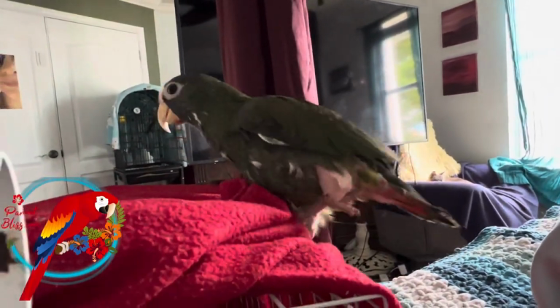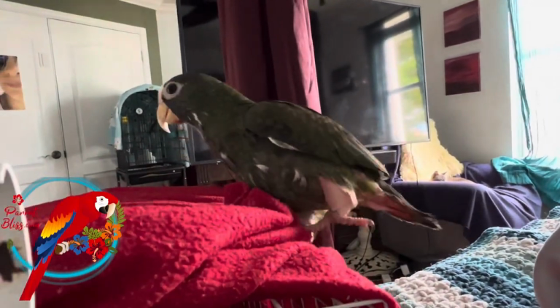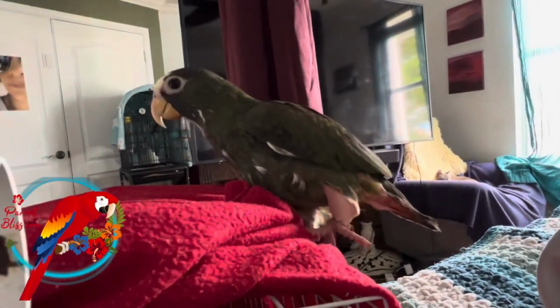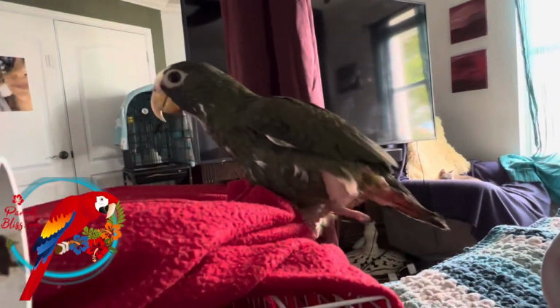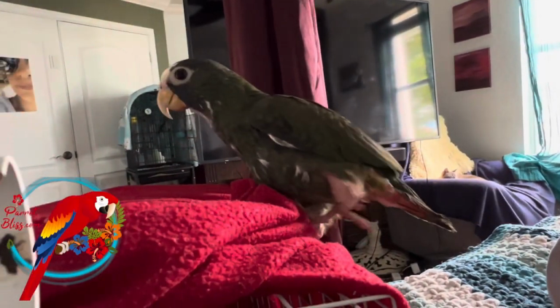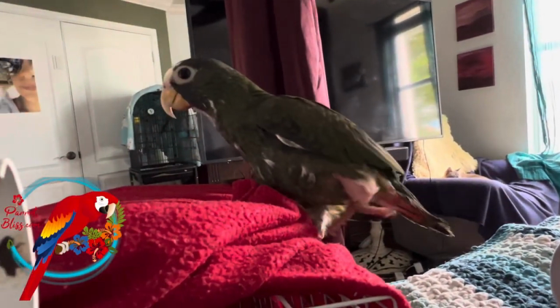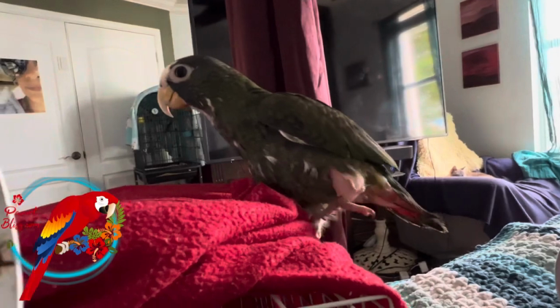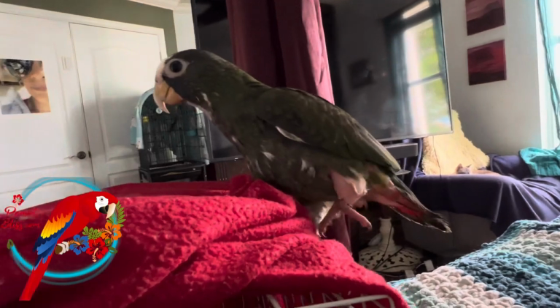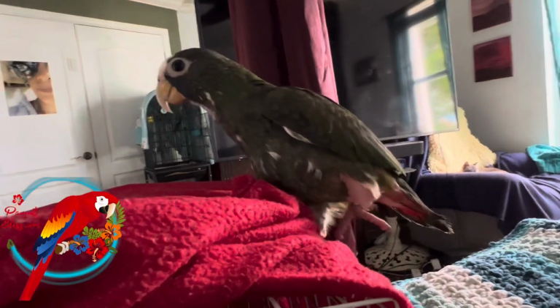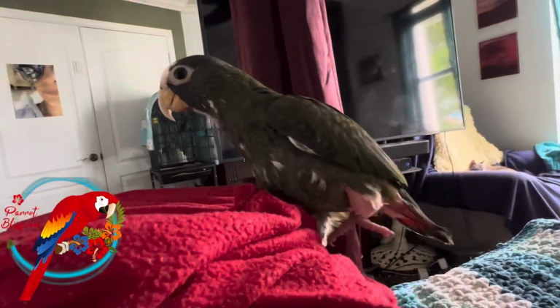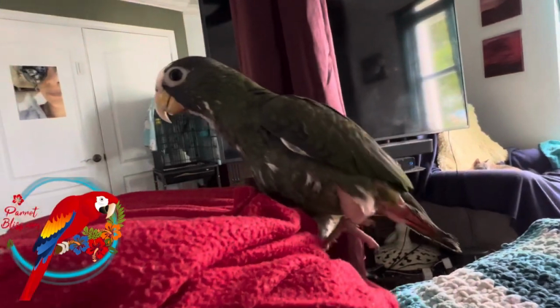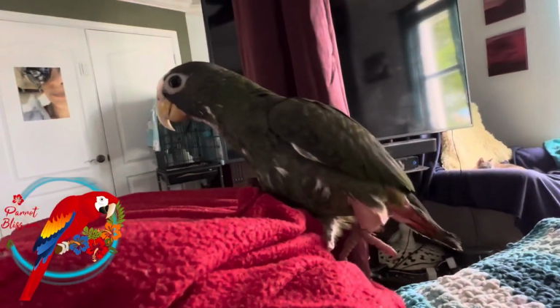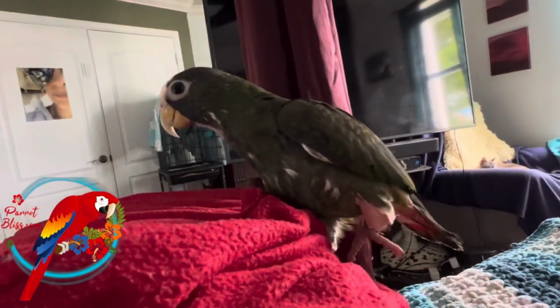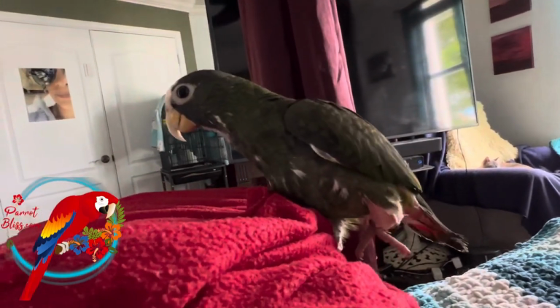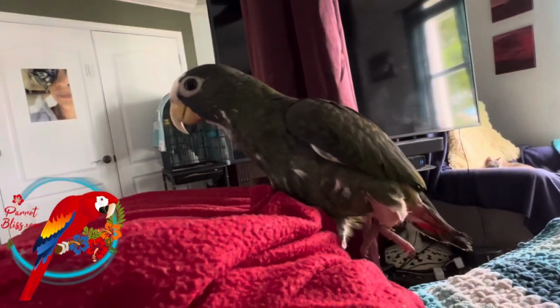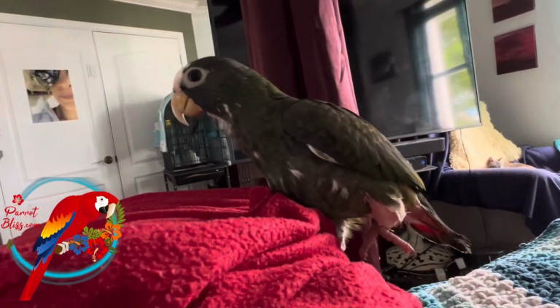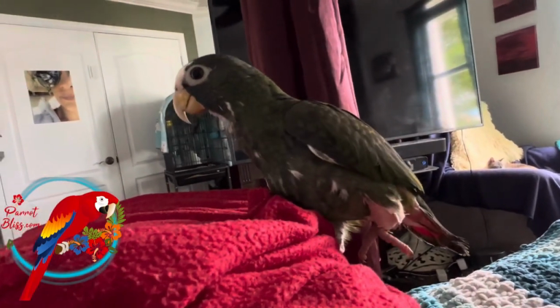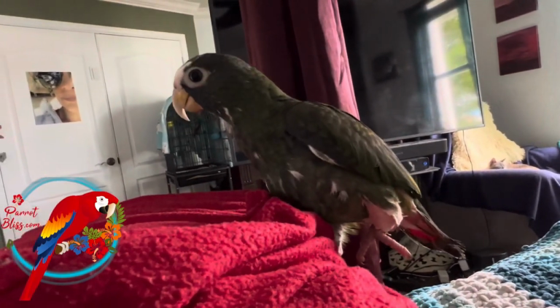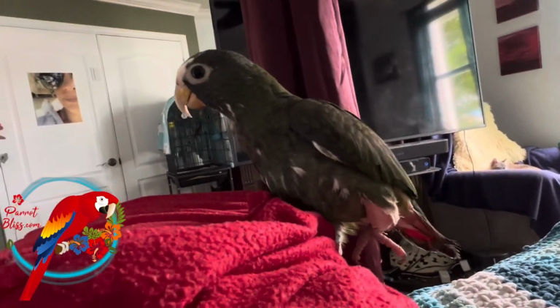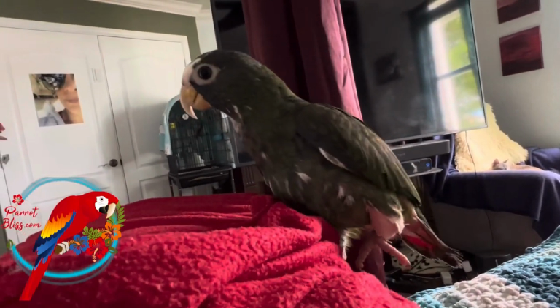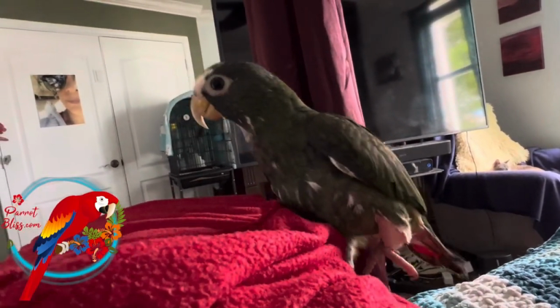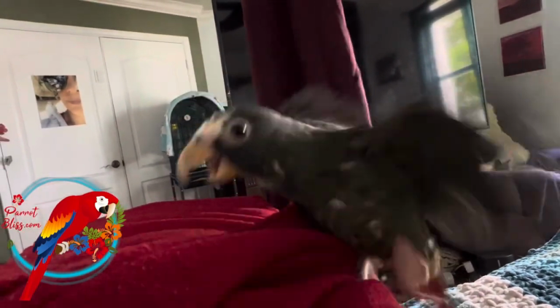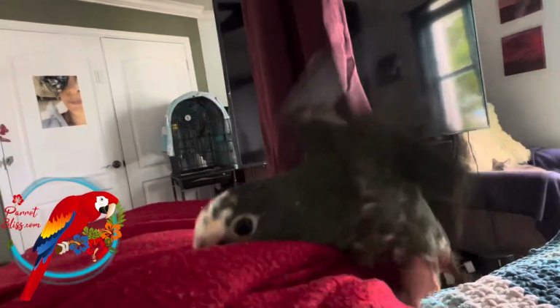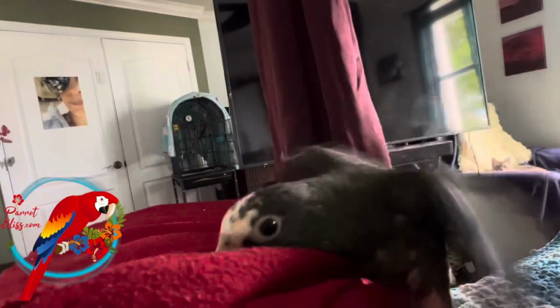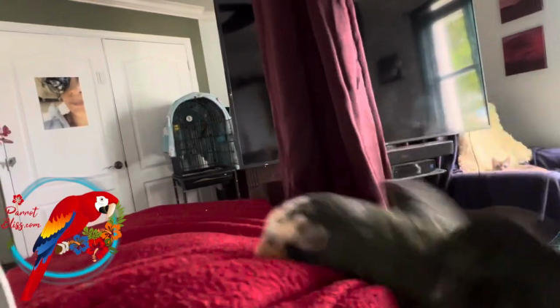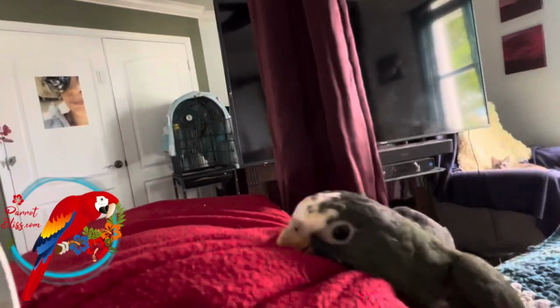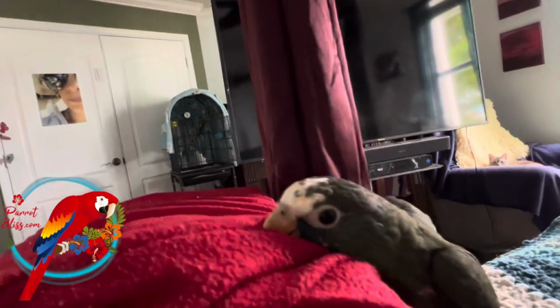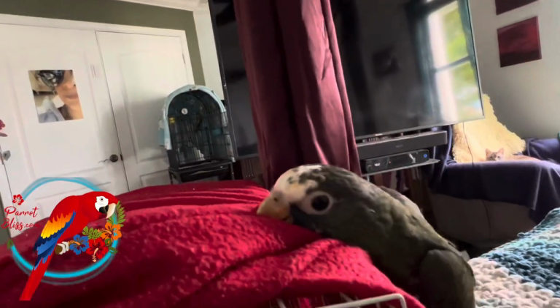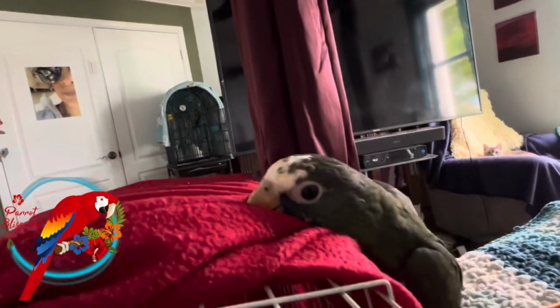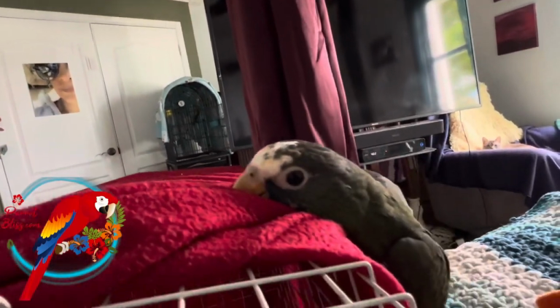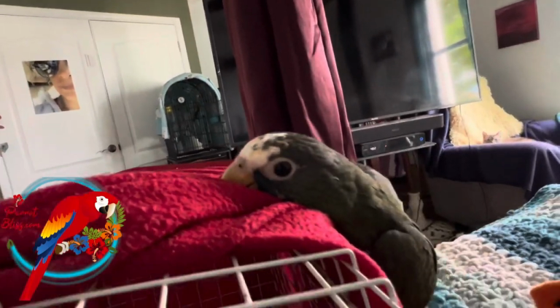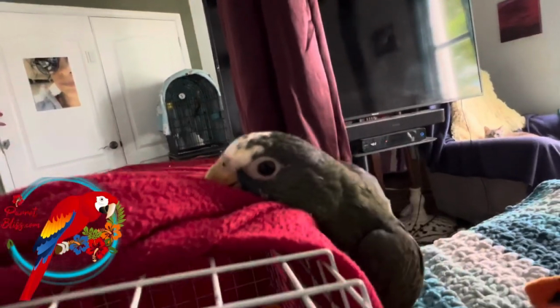He seems okay, he seems to be recovering. I could see that he hasn't been eating, so I'm gonna have to get him some millet.